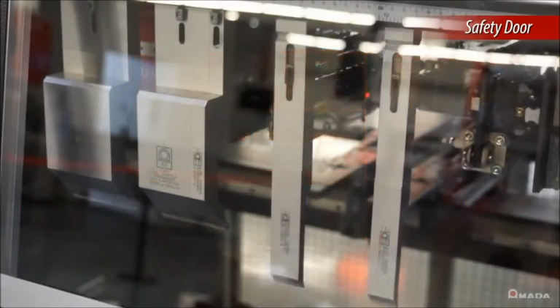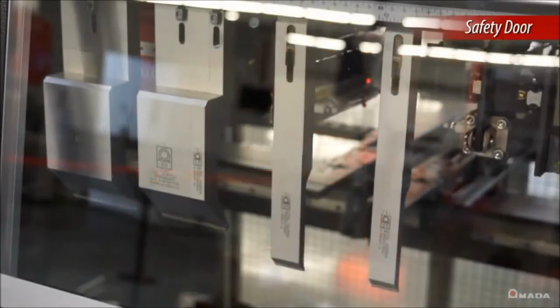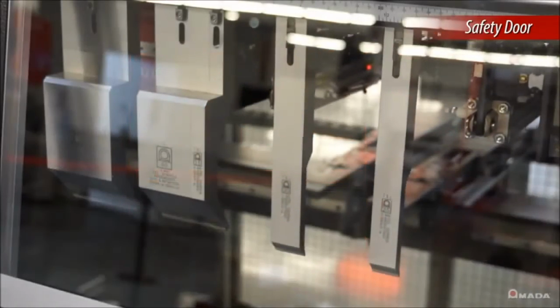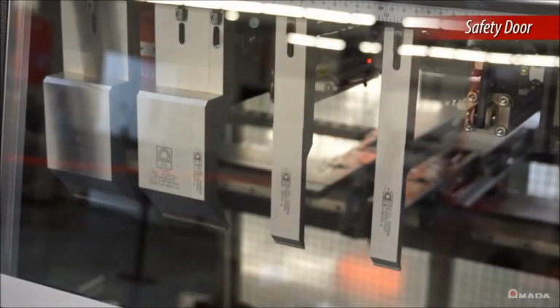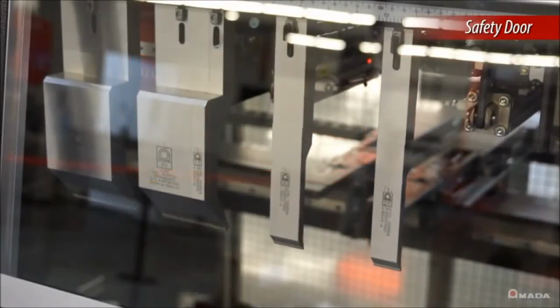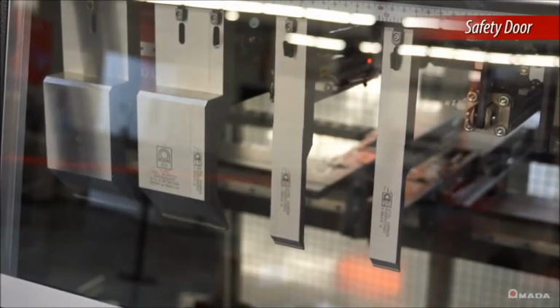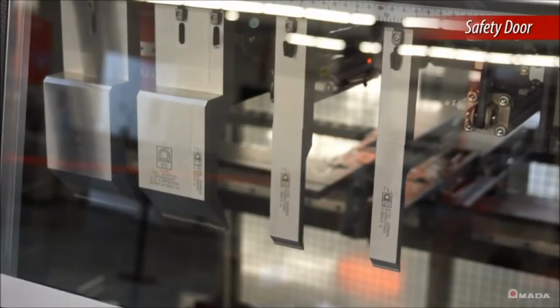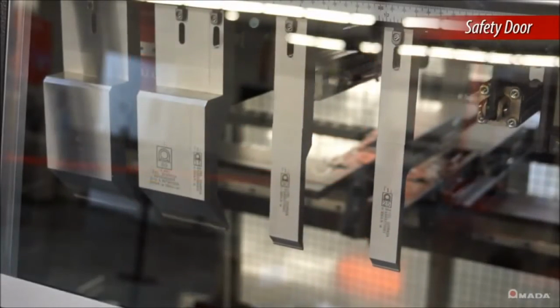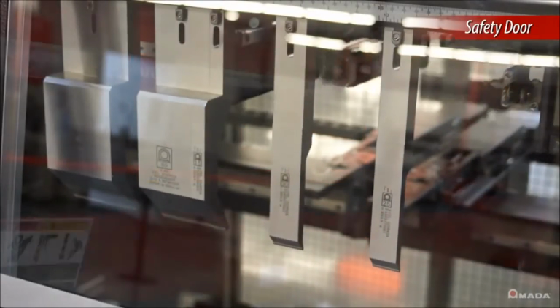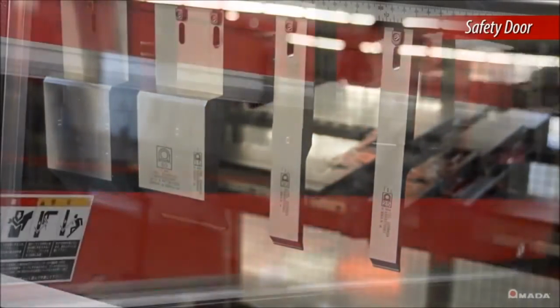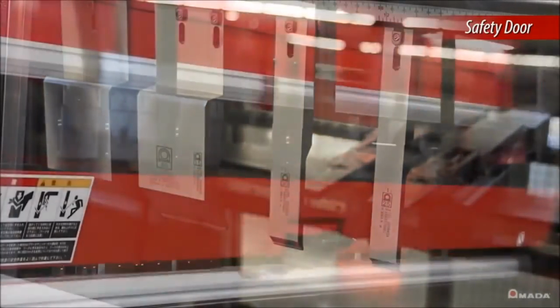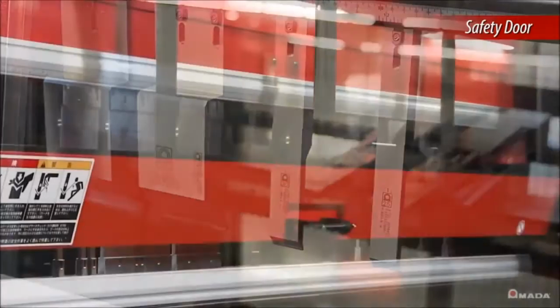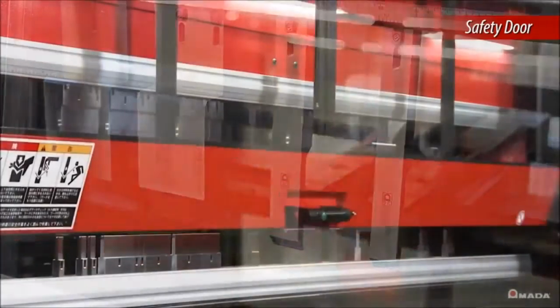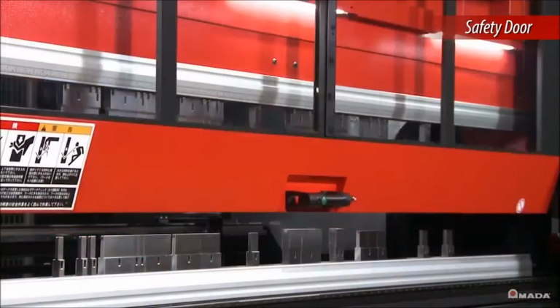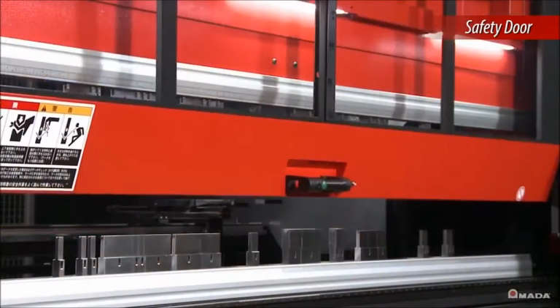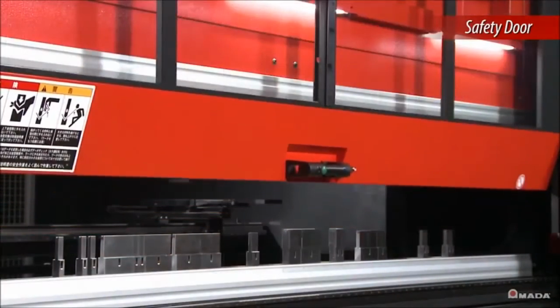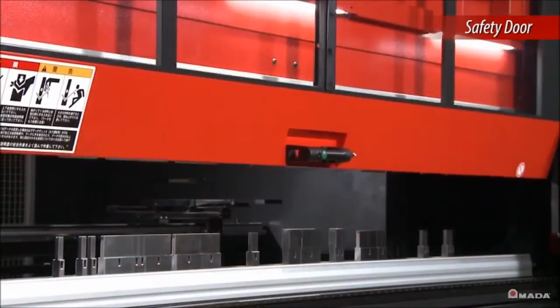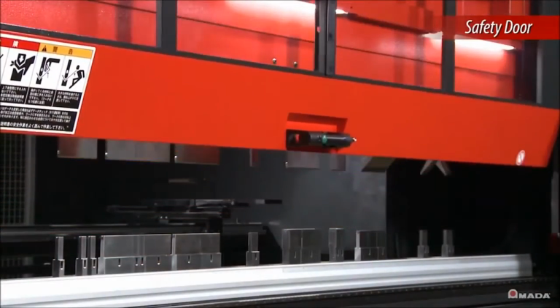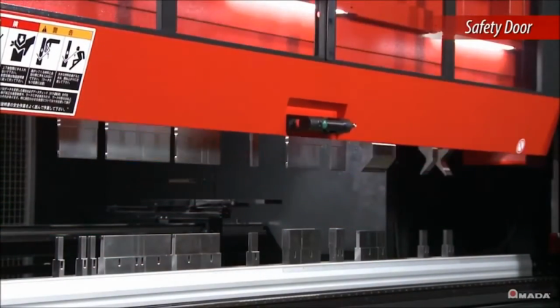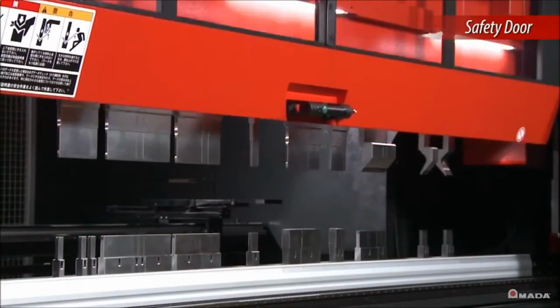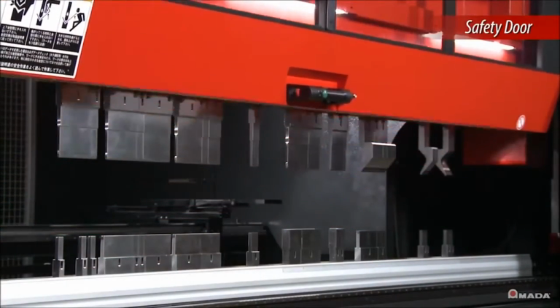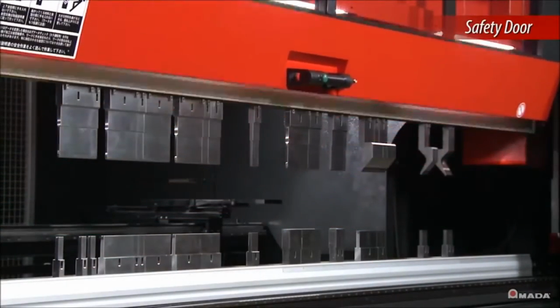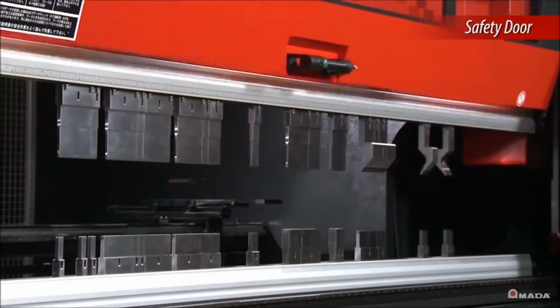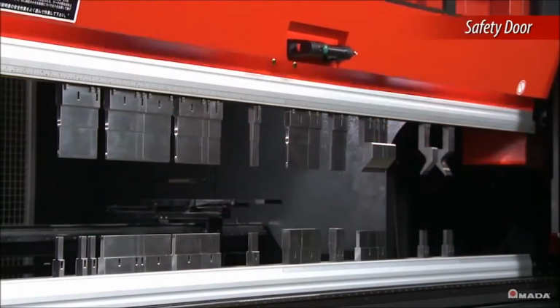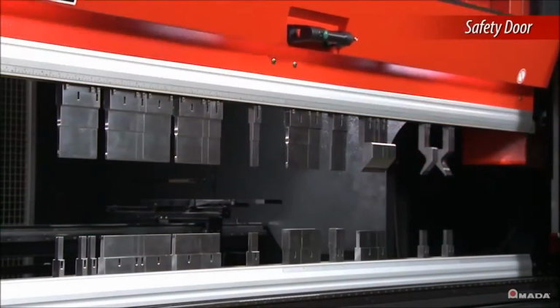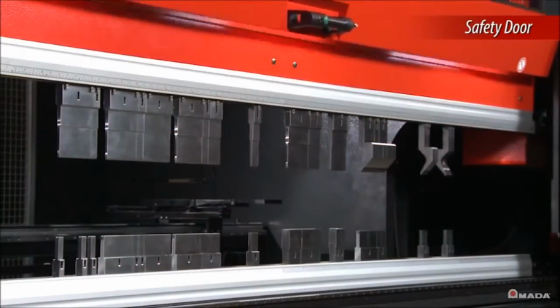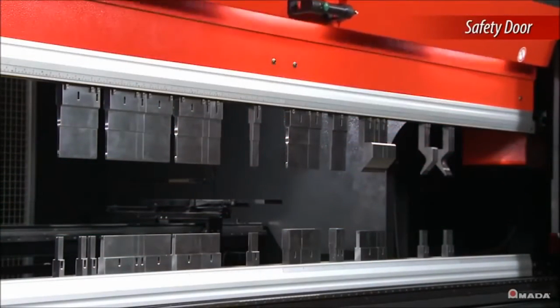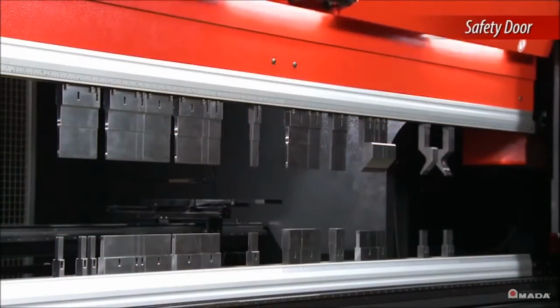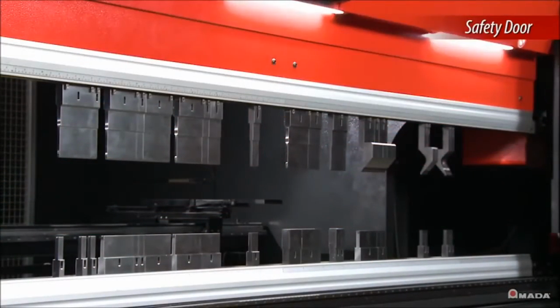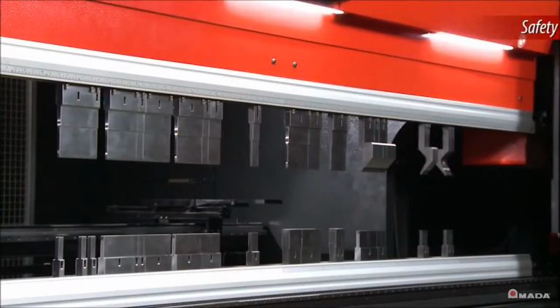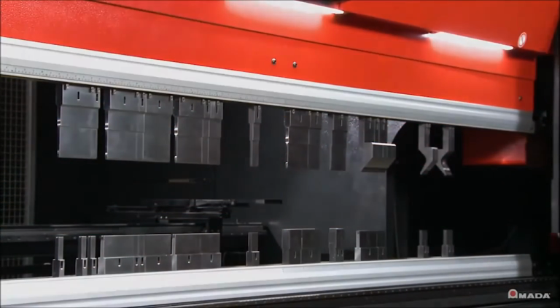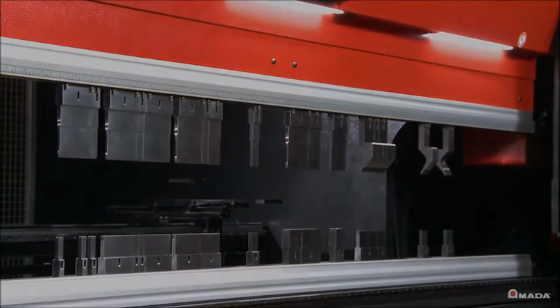Once the tools are loaded, the safety door automatically lifts and the operator can begin bending.